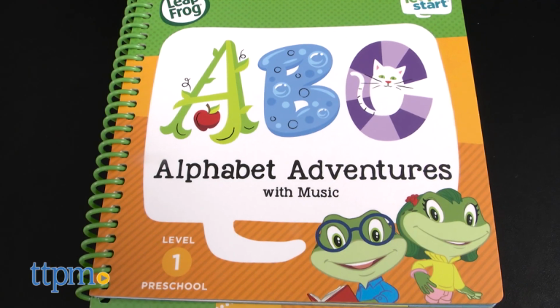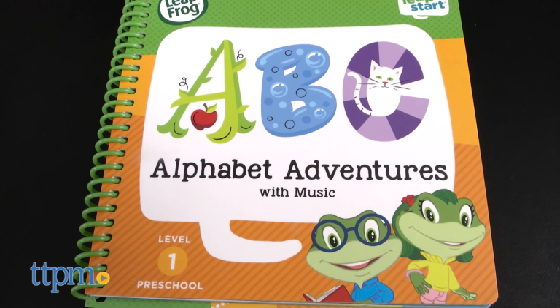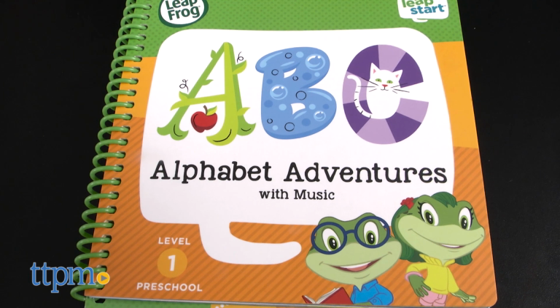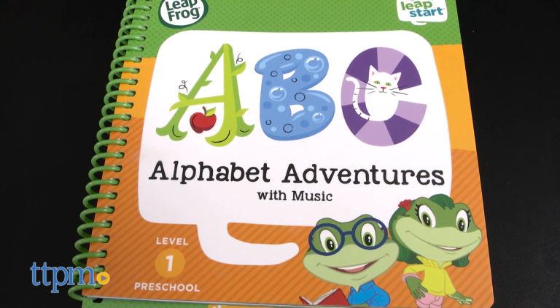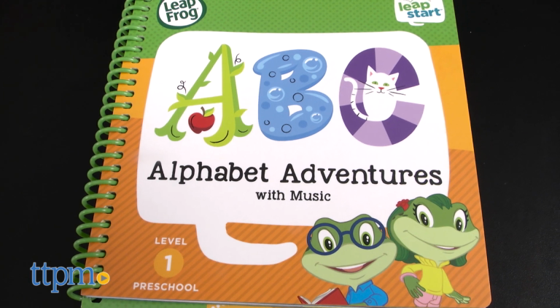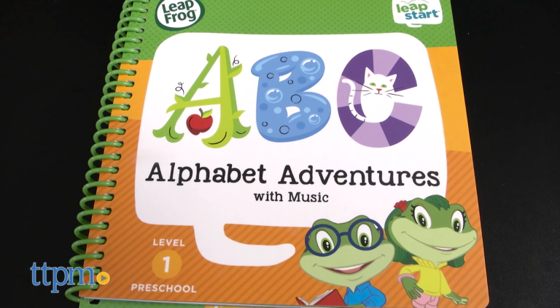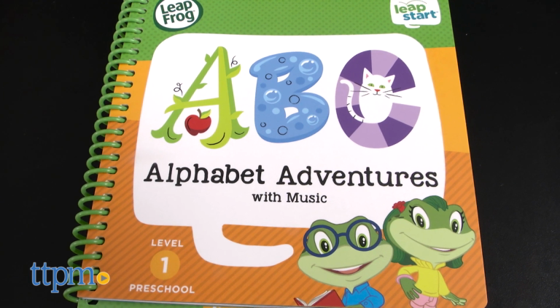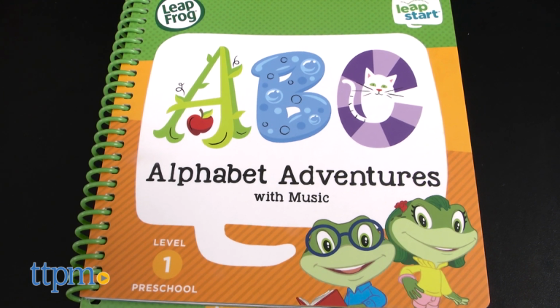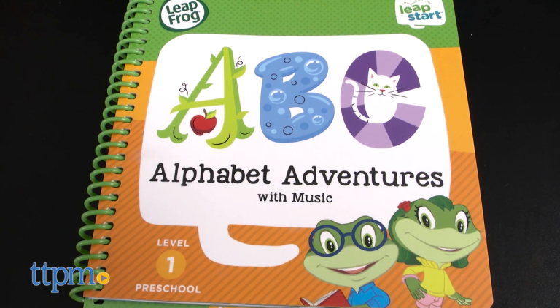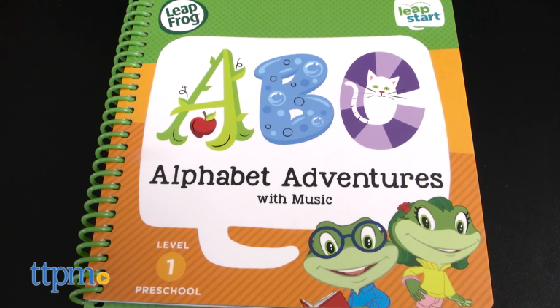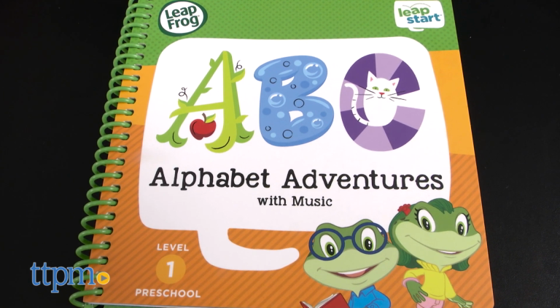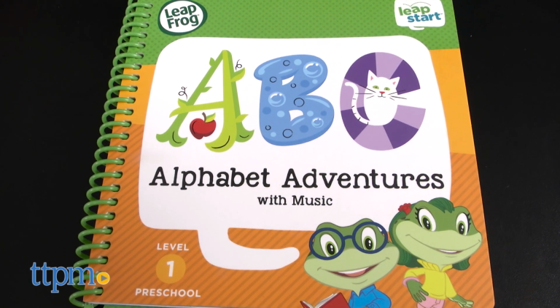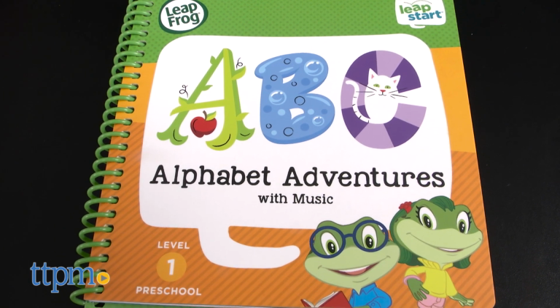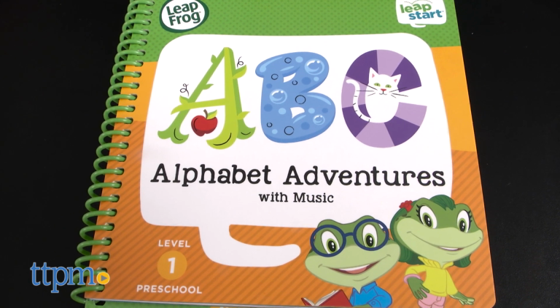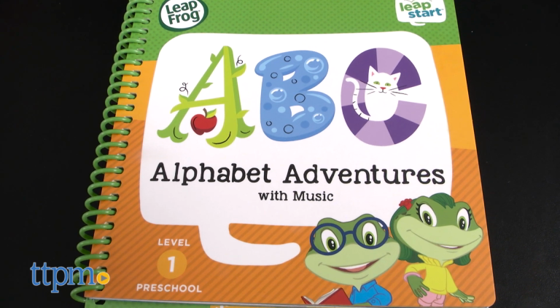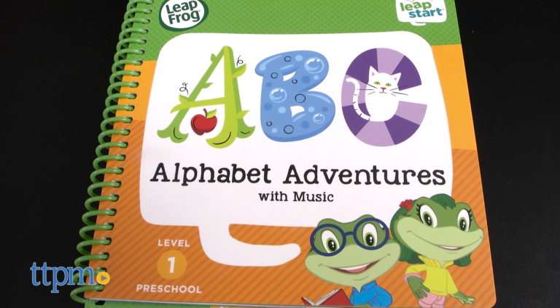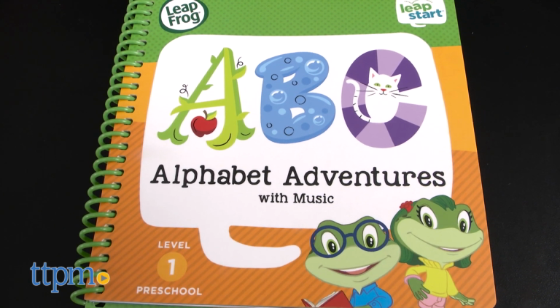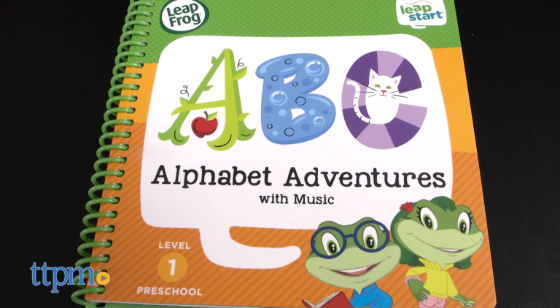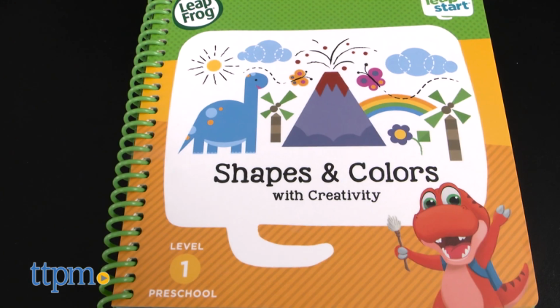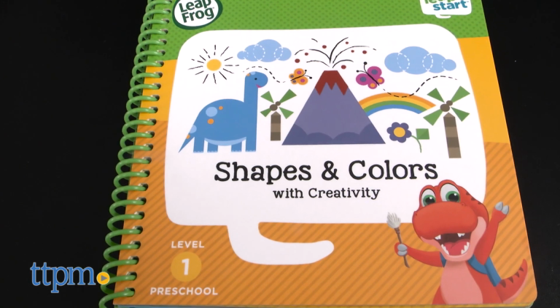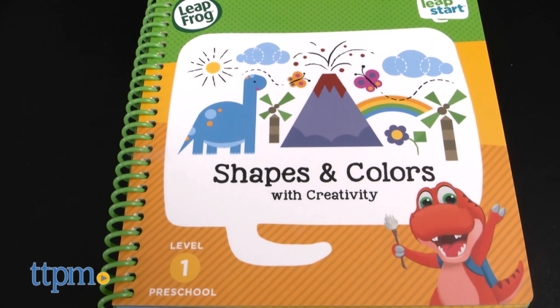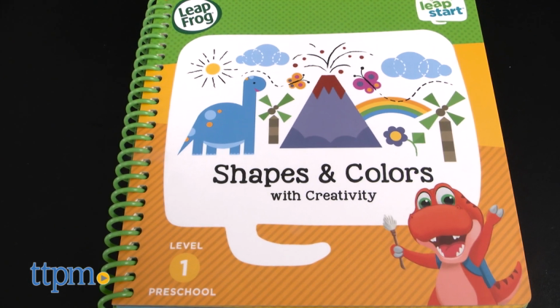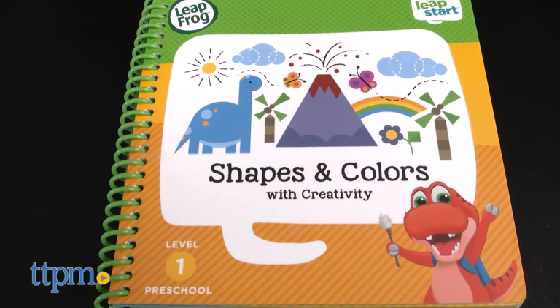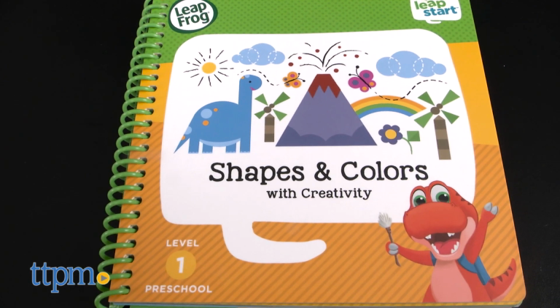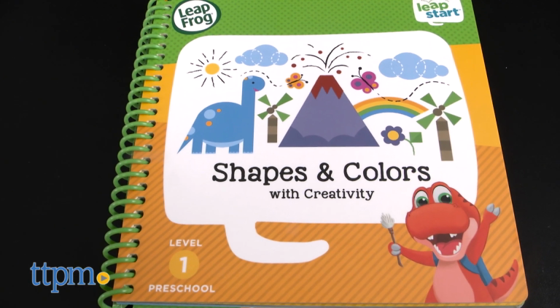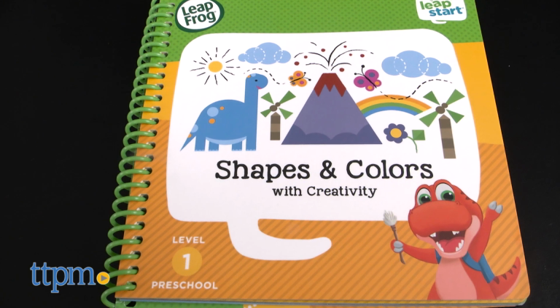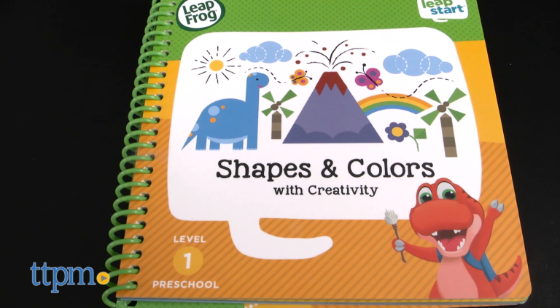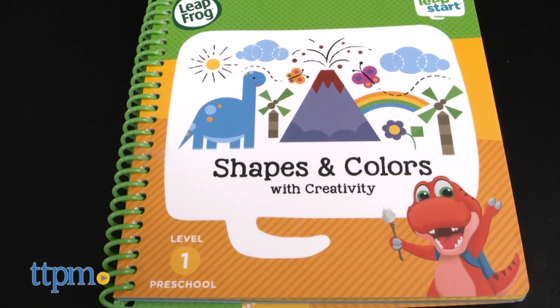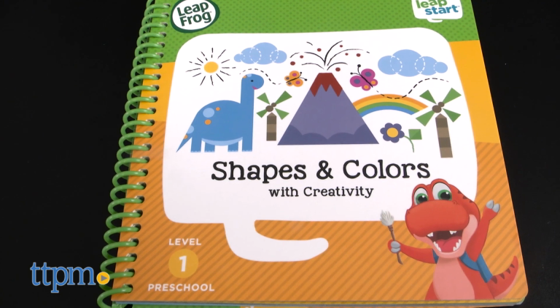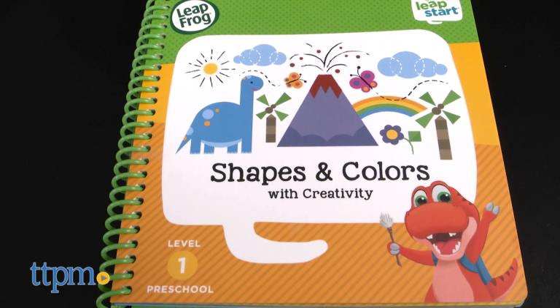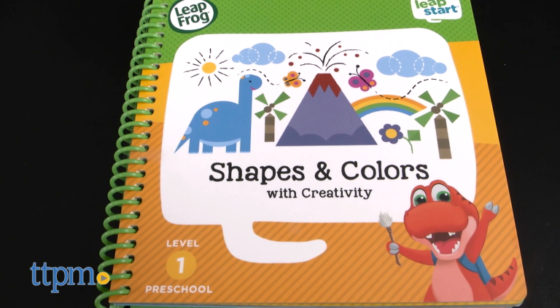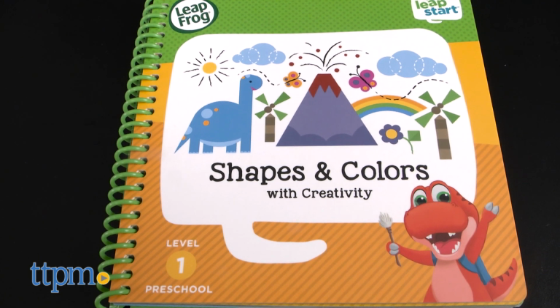Preschoolers can explore letters and practice reading basics with Alphabet Adventures, or practice color and shape recognition with Shapes and Colors.